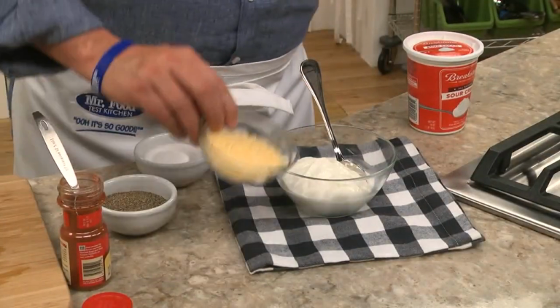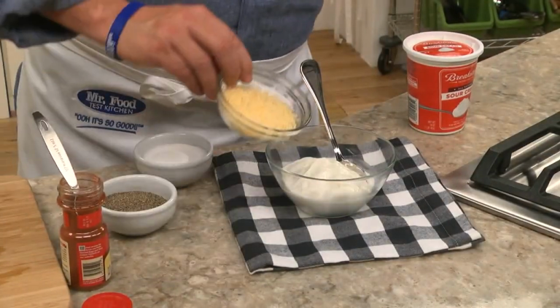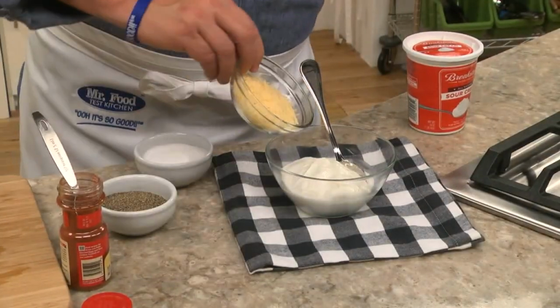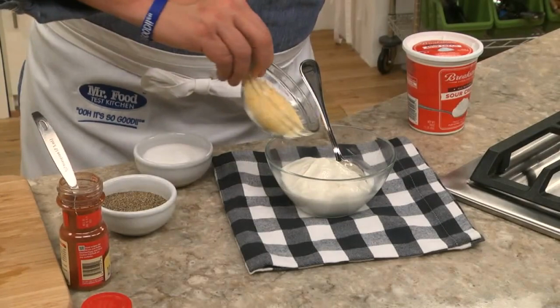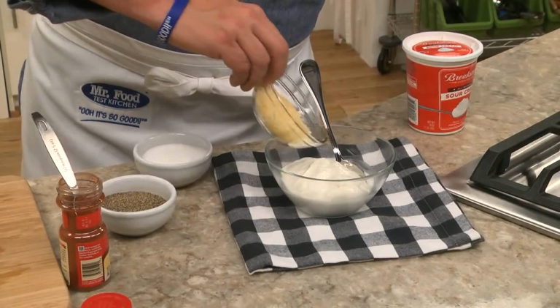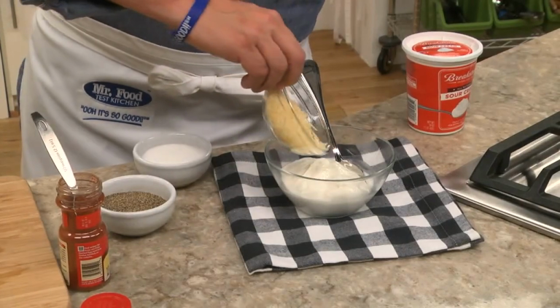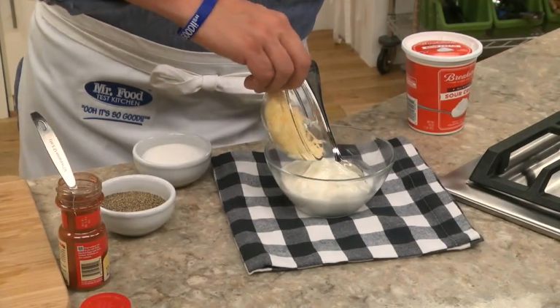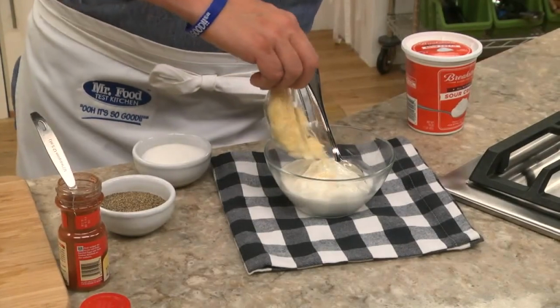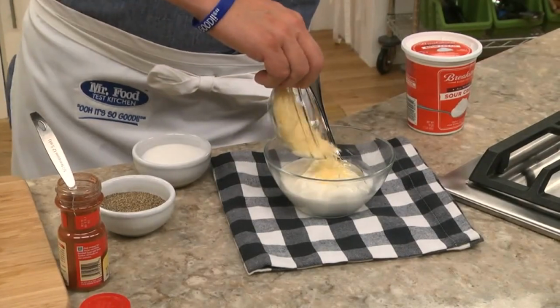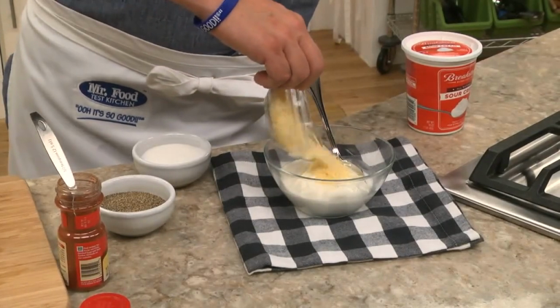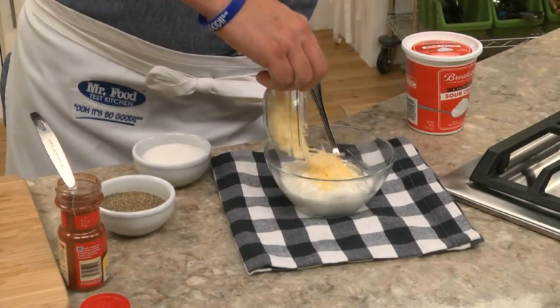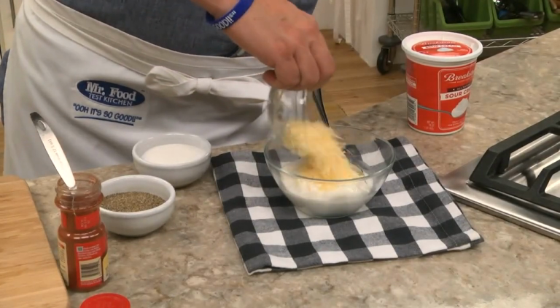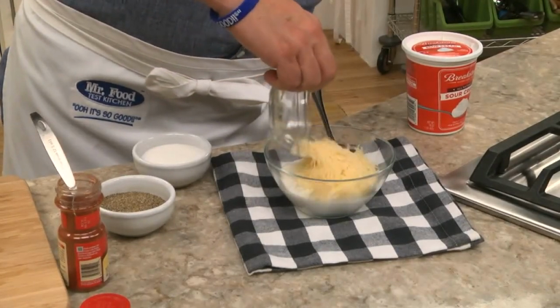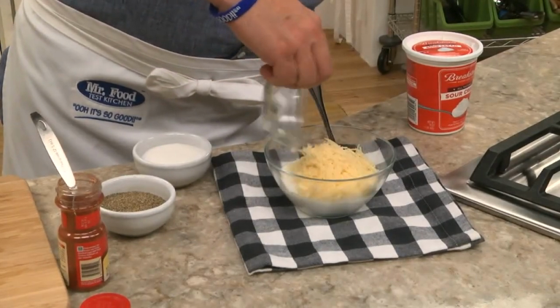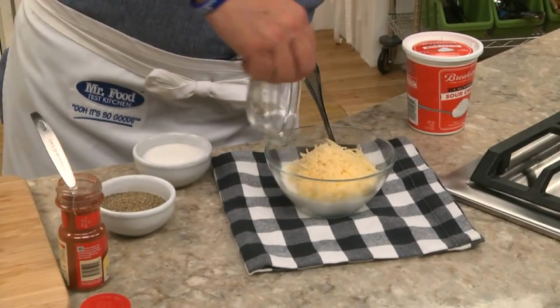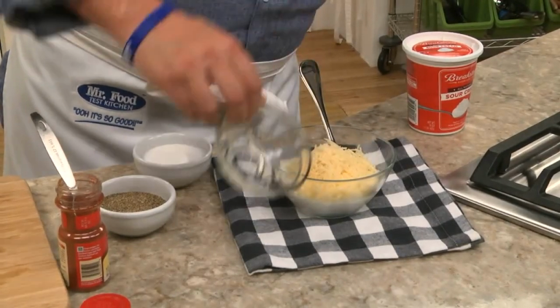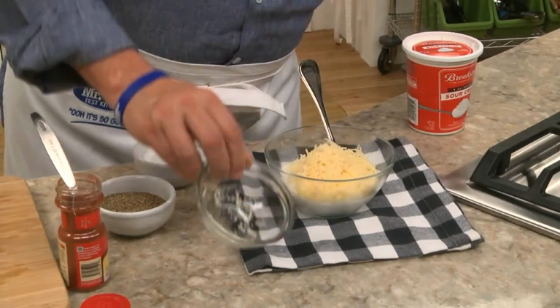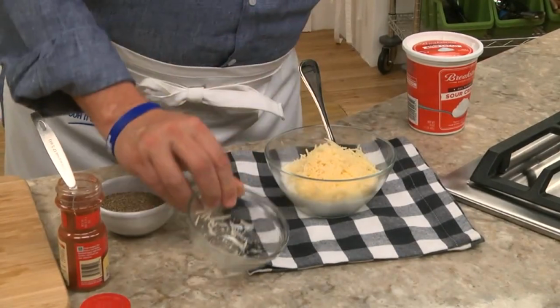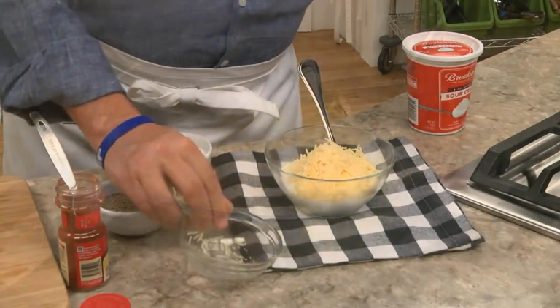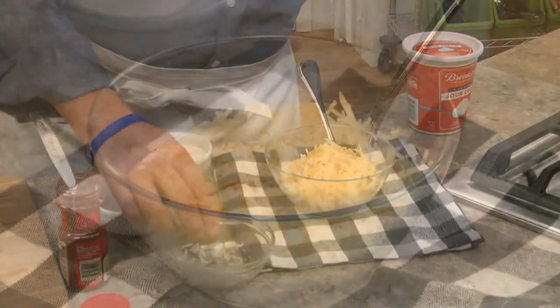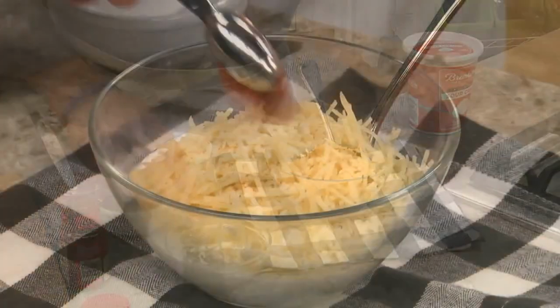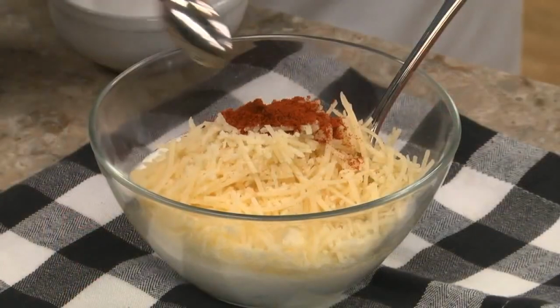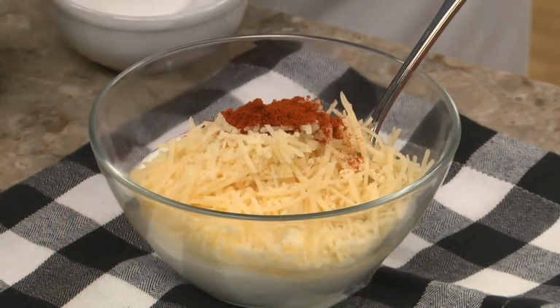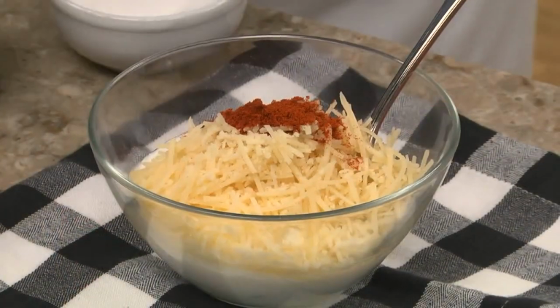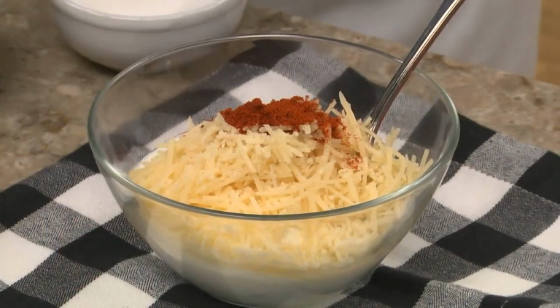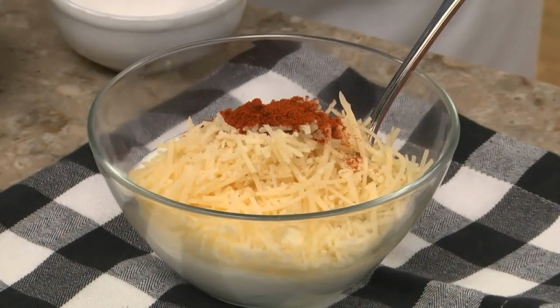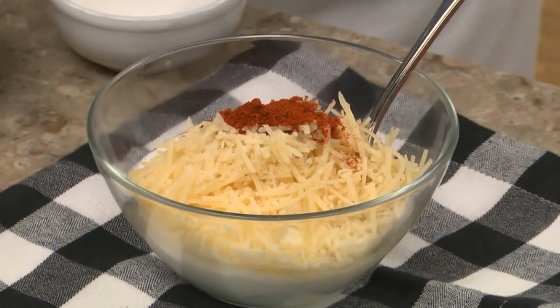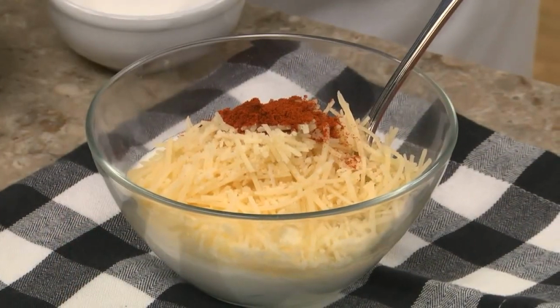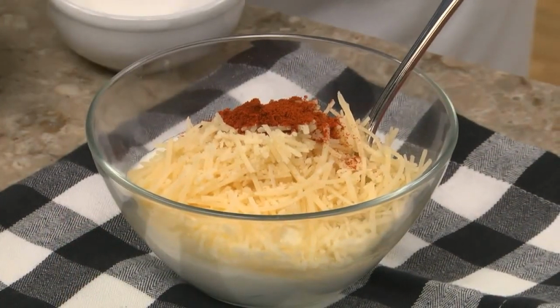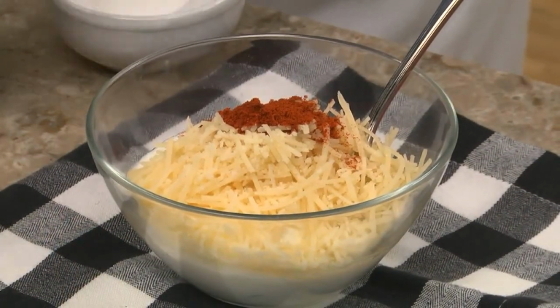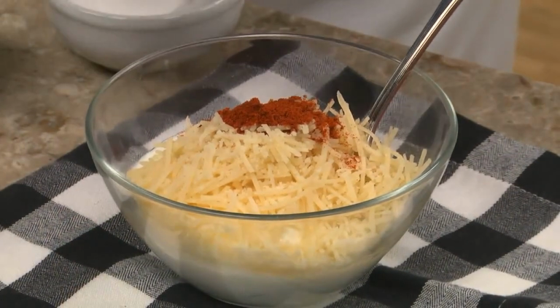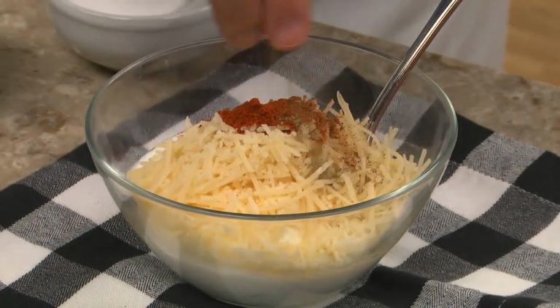We mix together sour cream, Parmesan cheese, paprika, and a little salt and pepper.